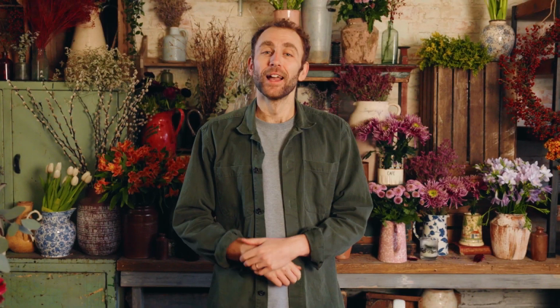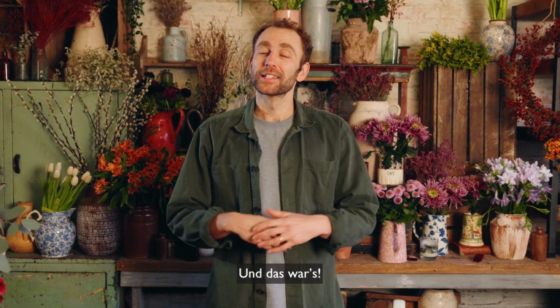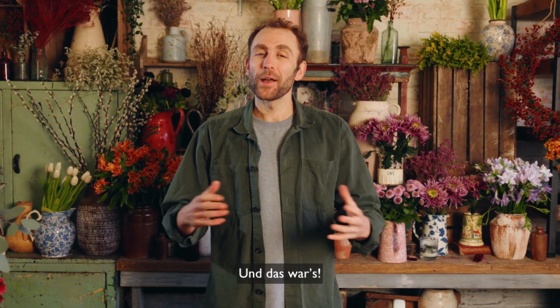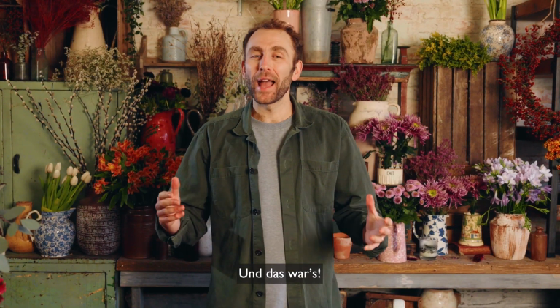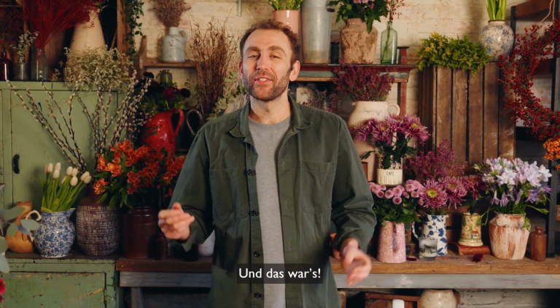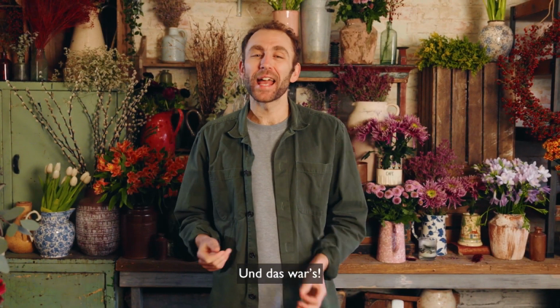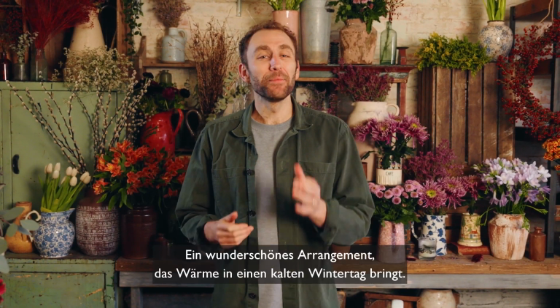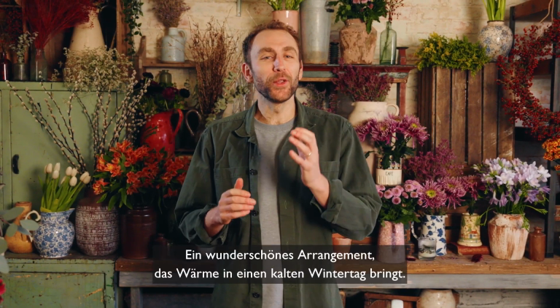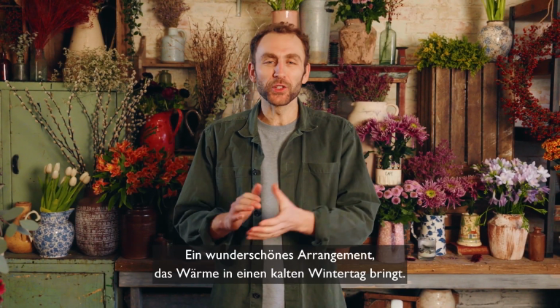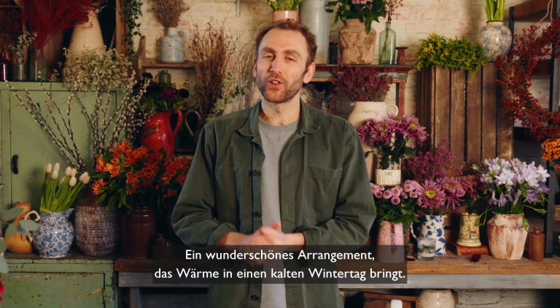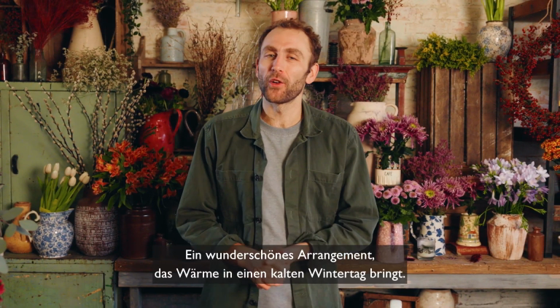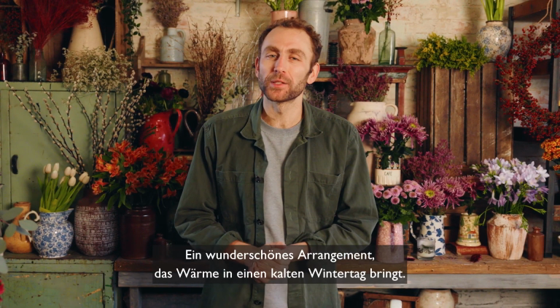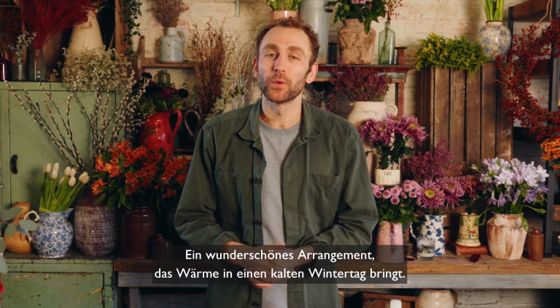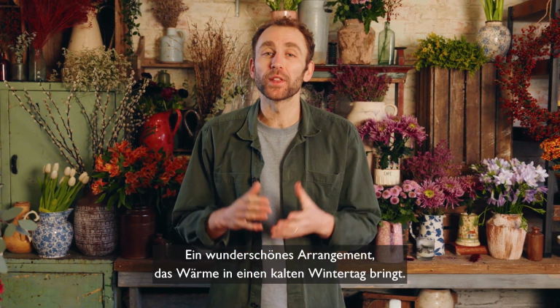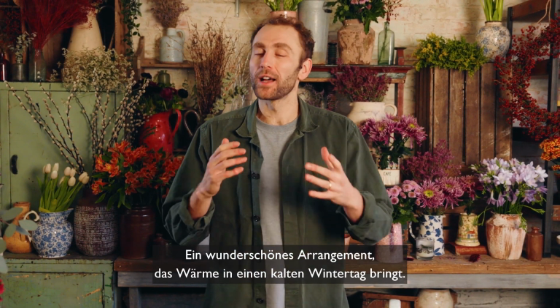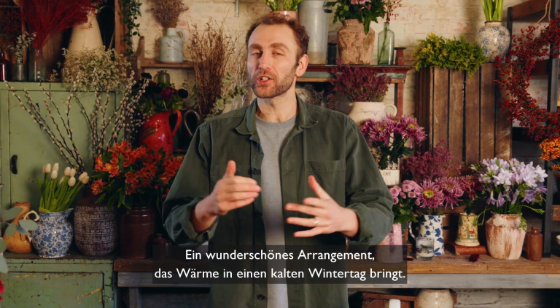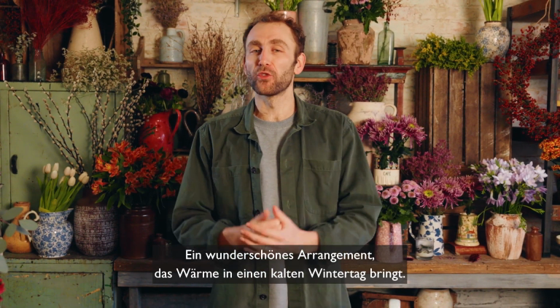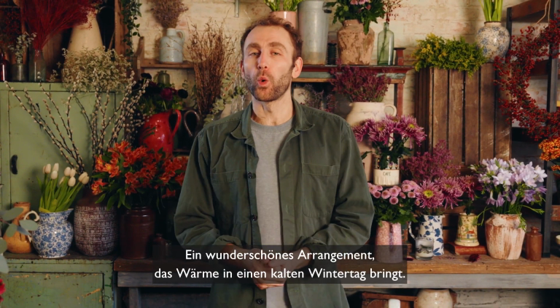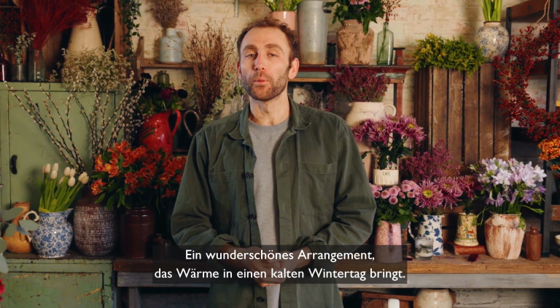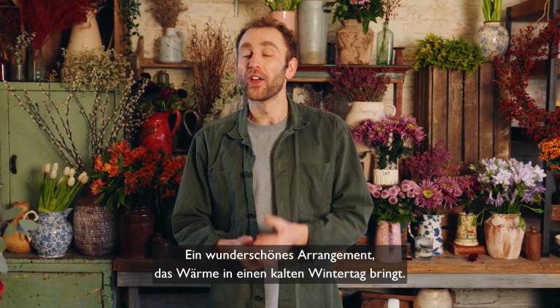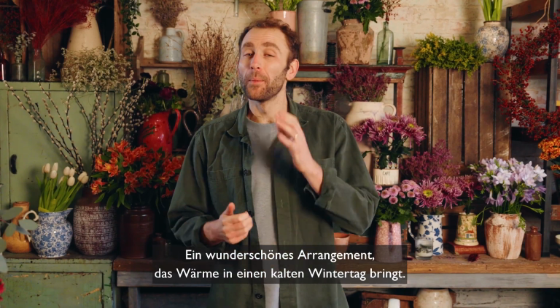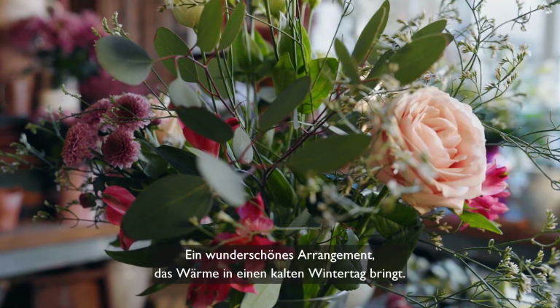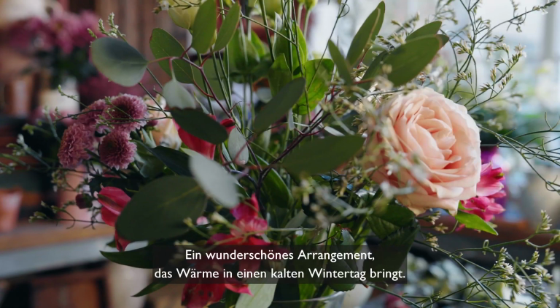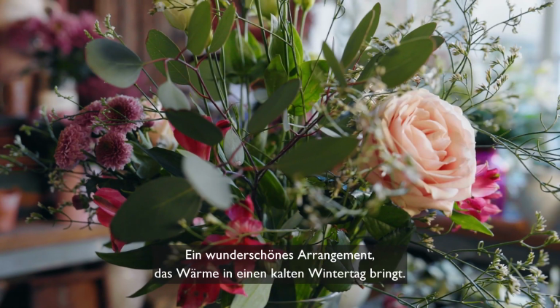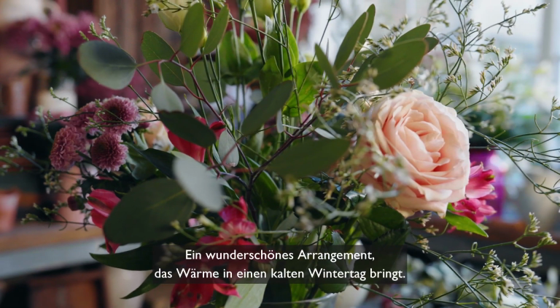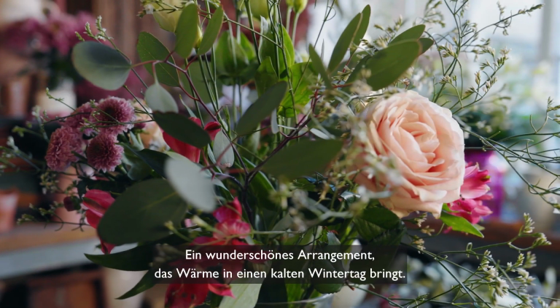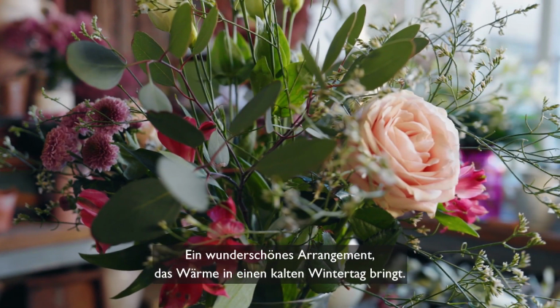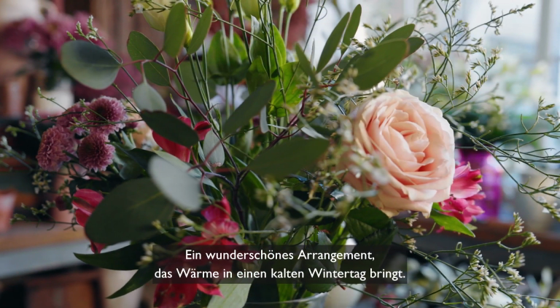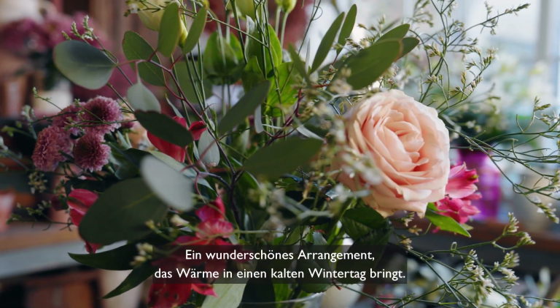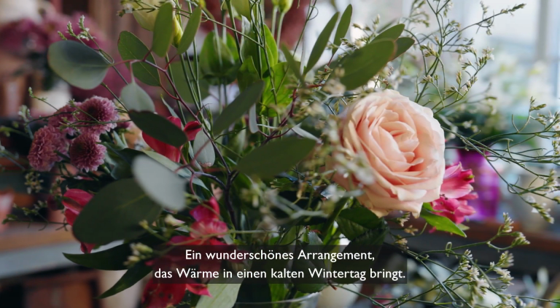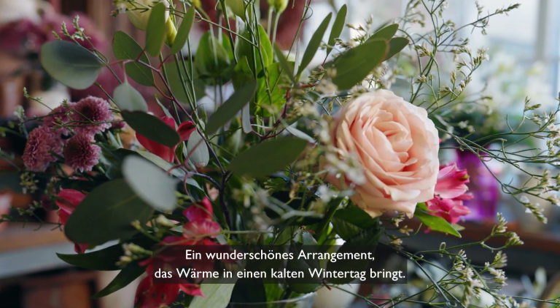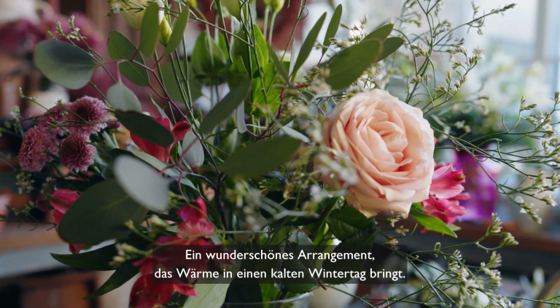So there we have it, a beautiful arrangement with a touch of warmth, perfect for a crisp winter's day.